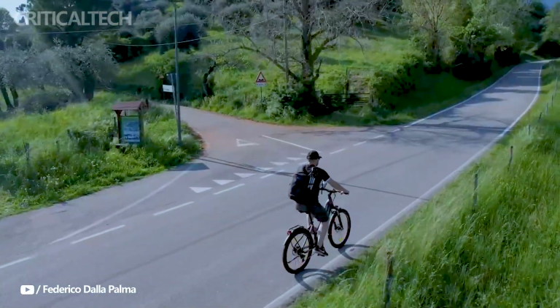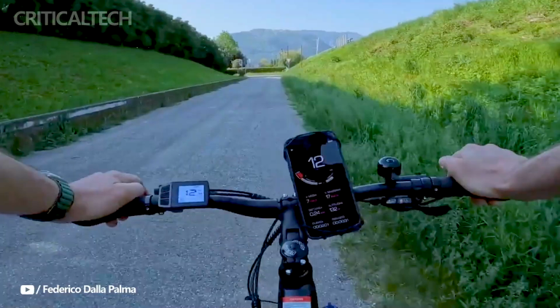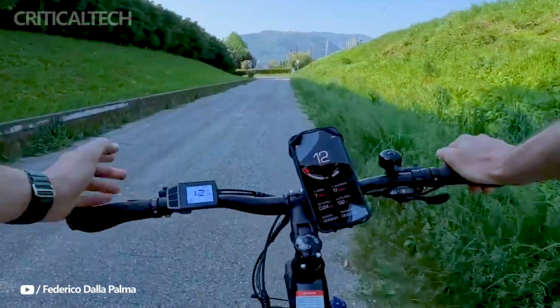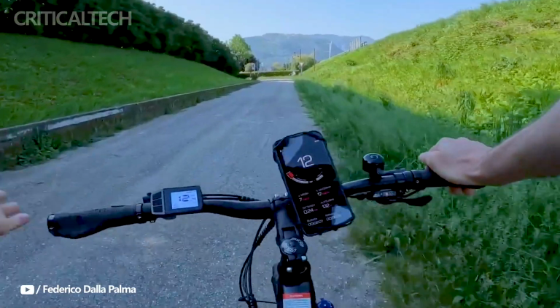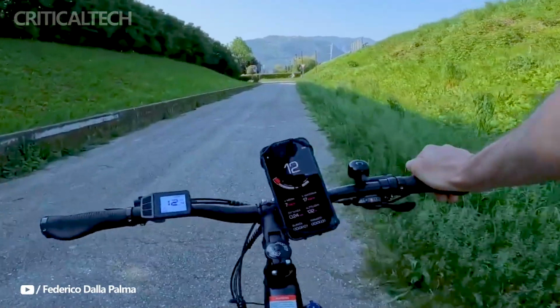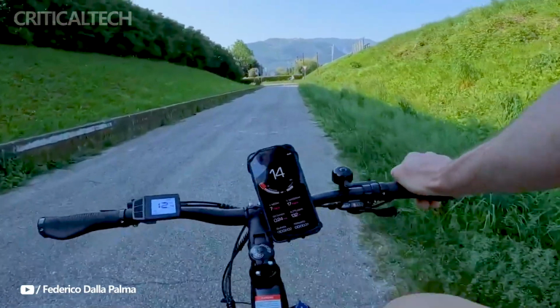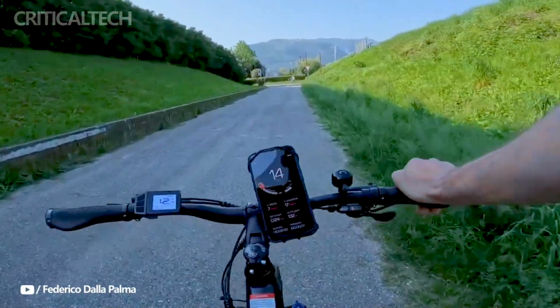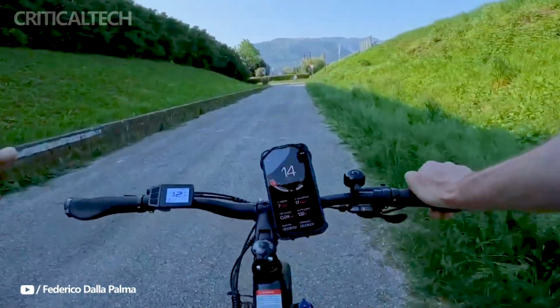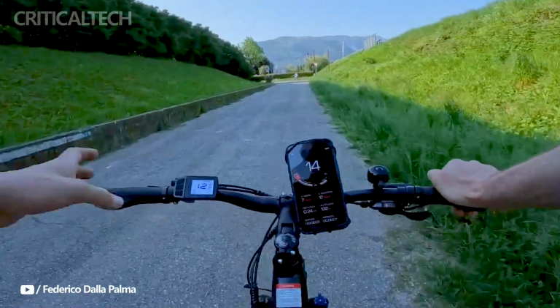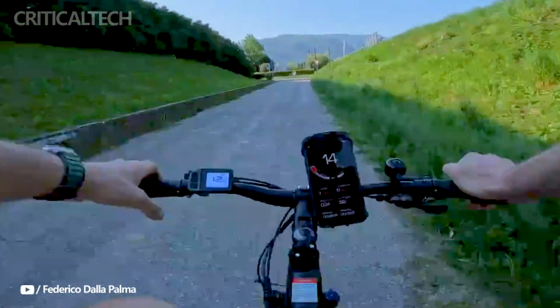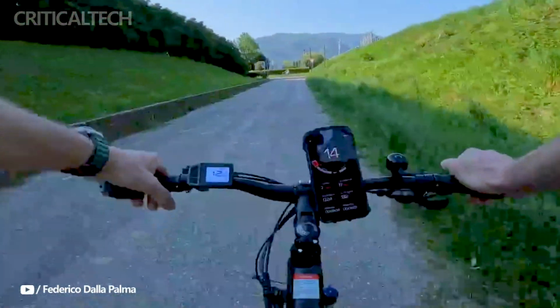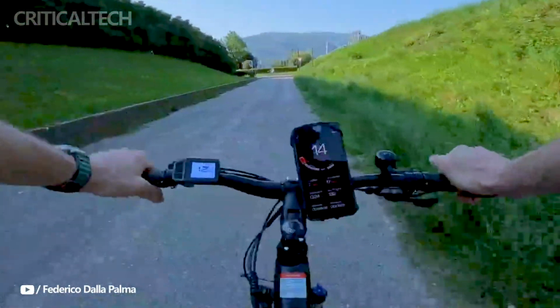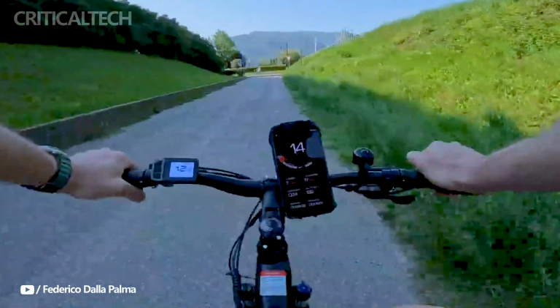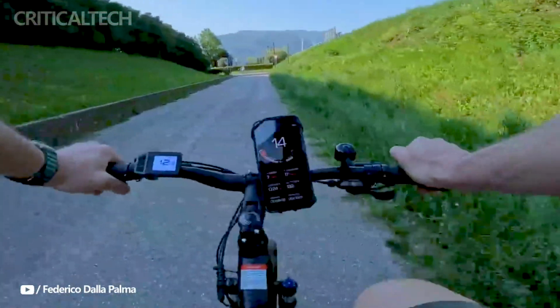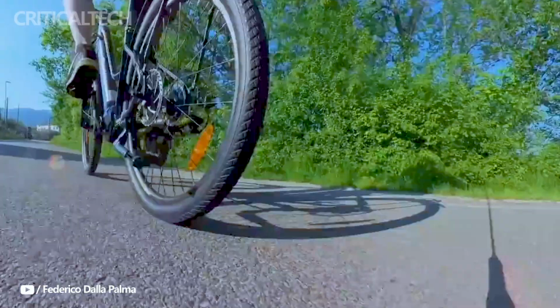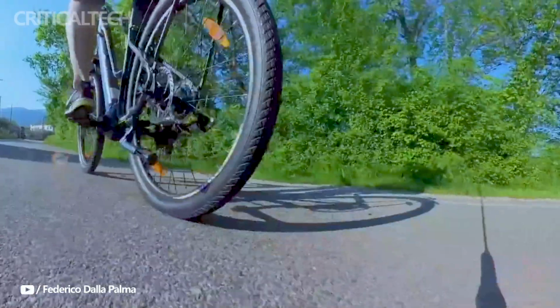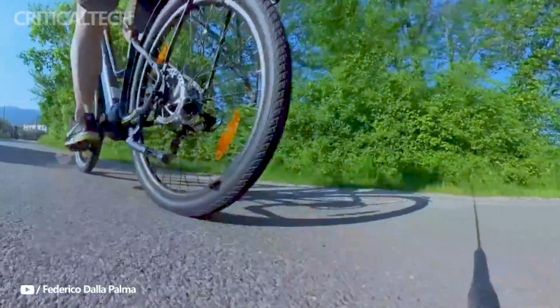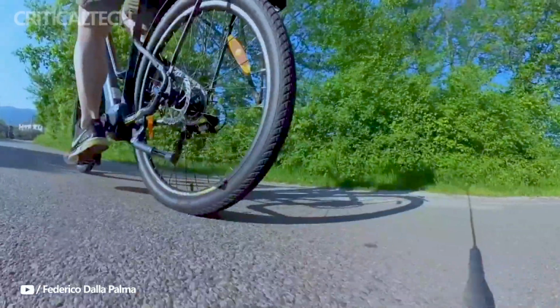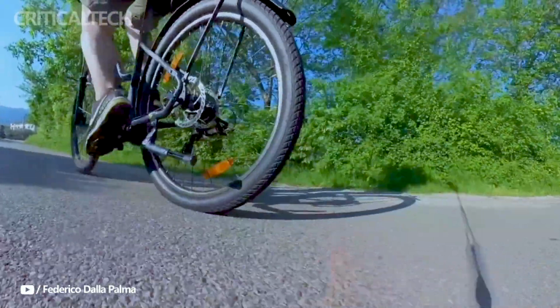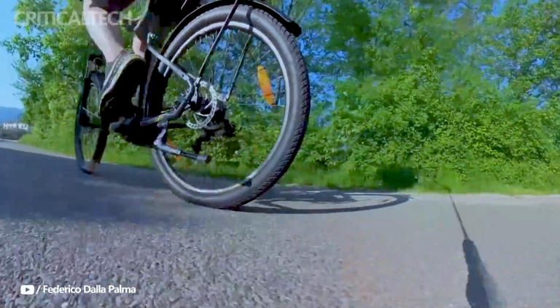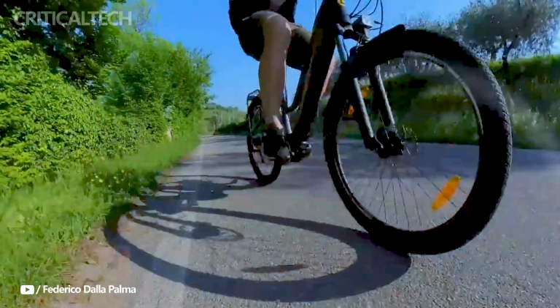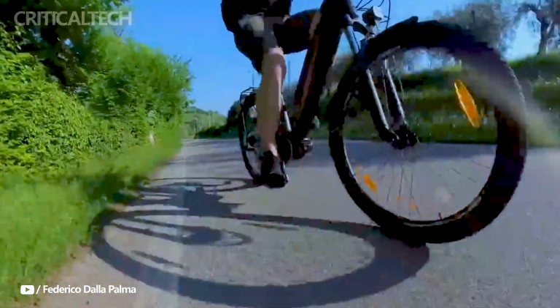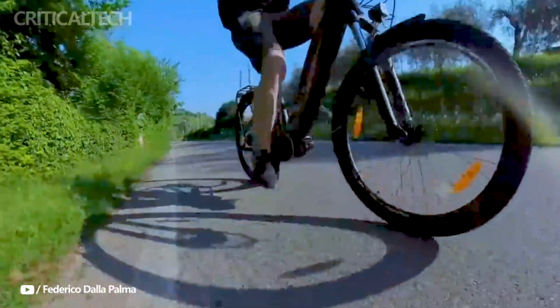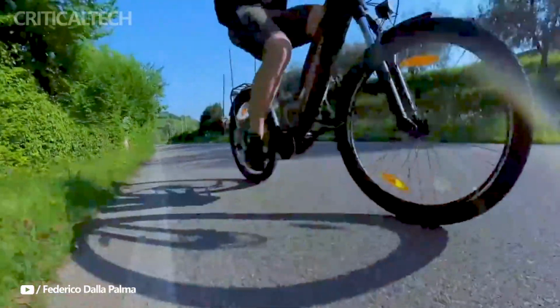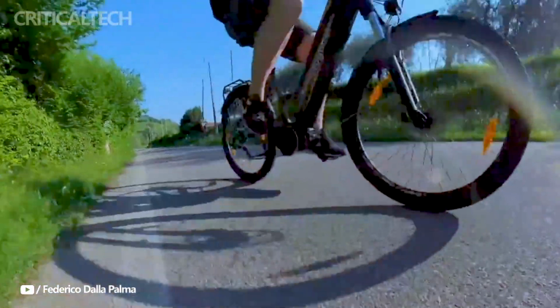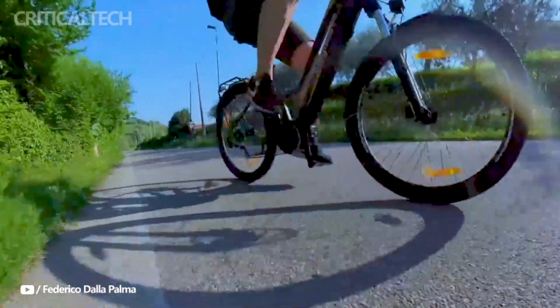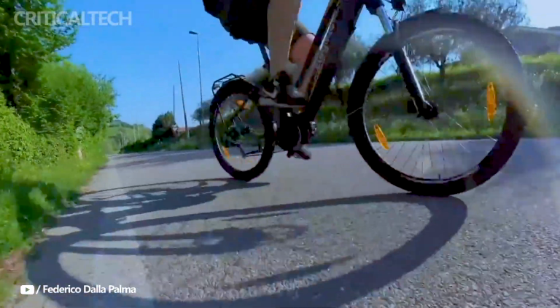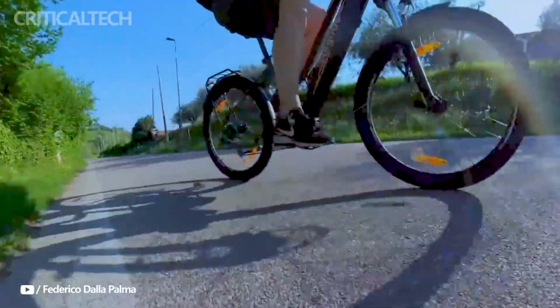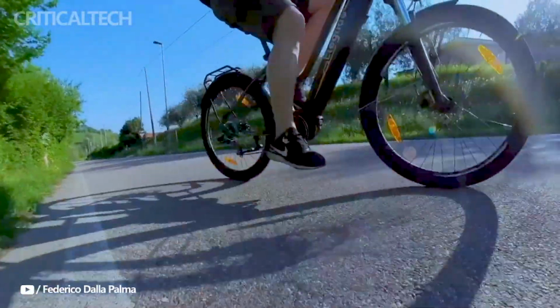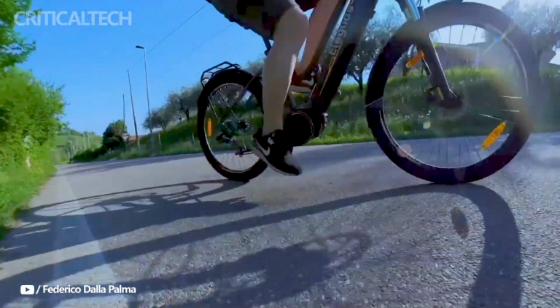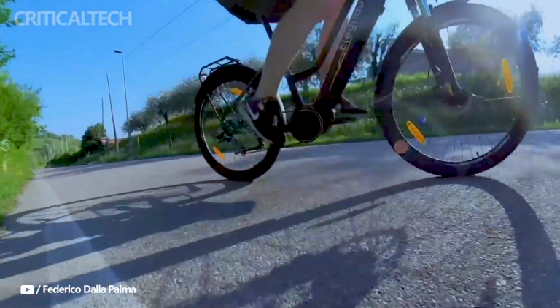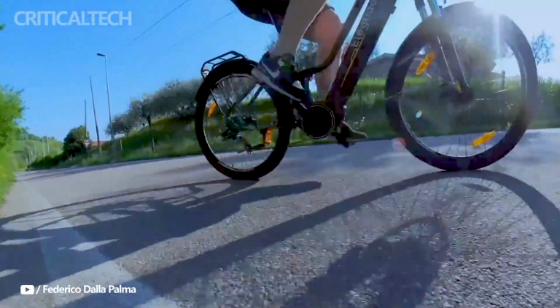However, some drawbacks include a somewhat spartan saddle and a rear light not connected to the main battery.